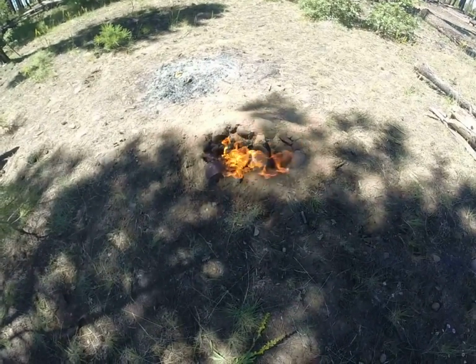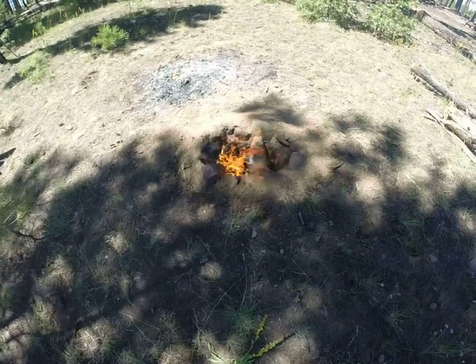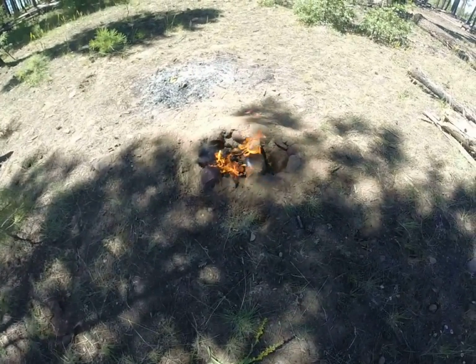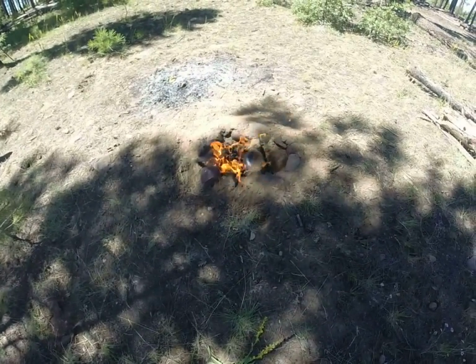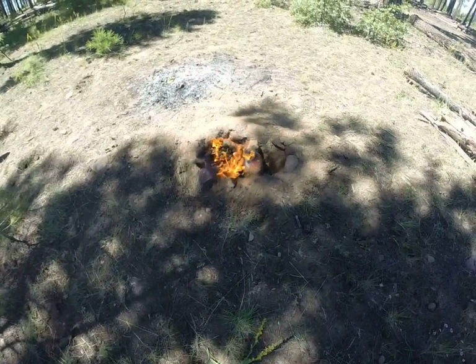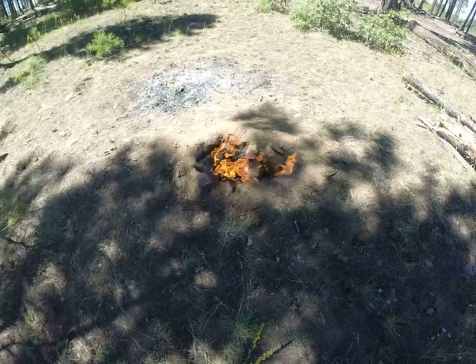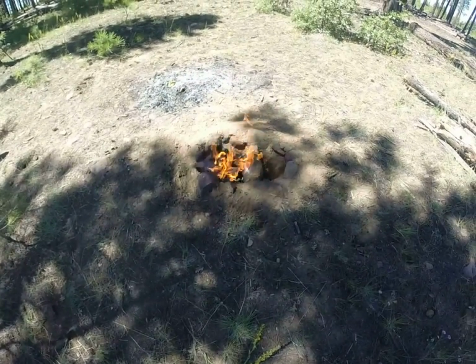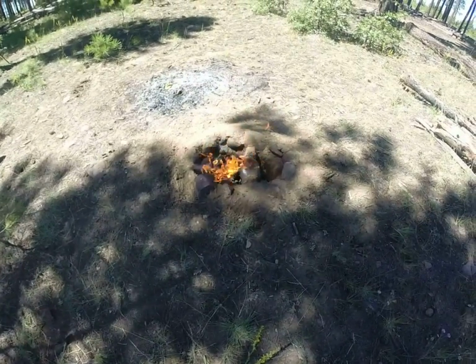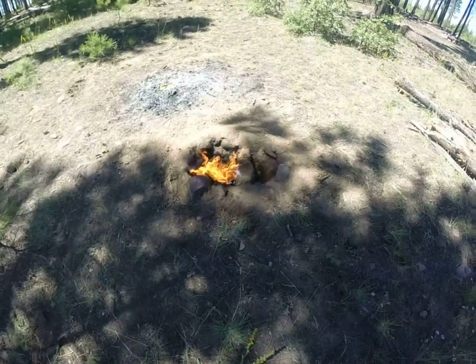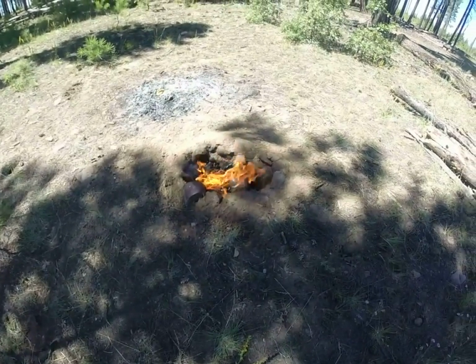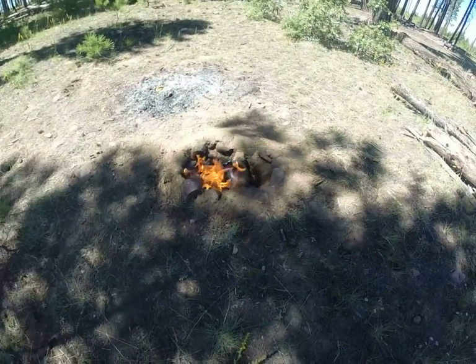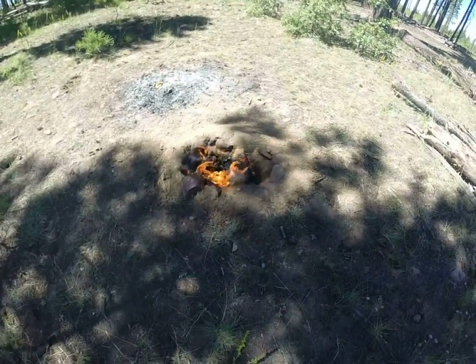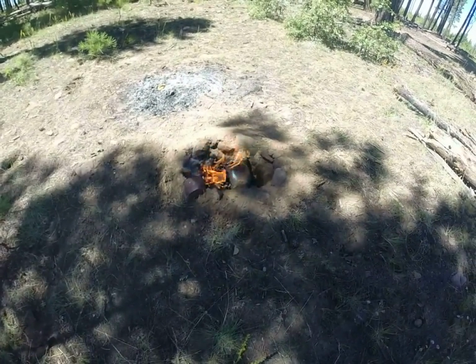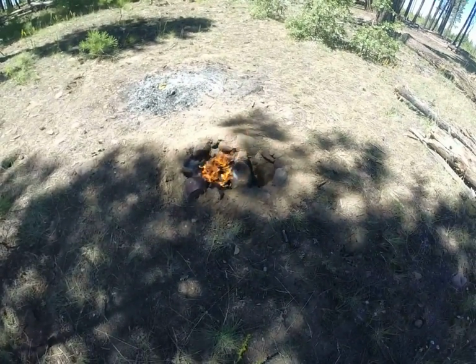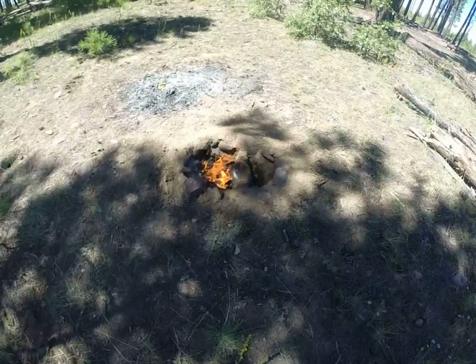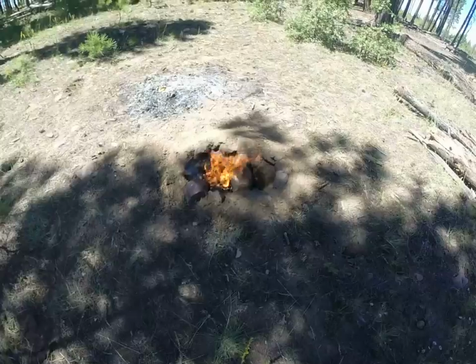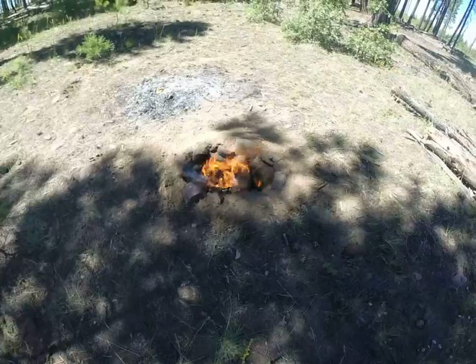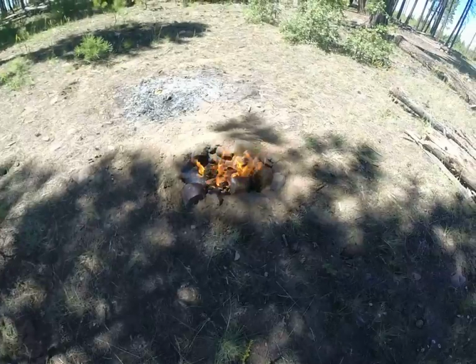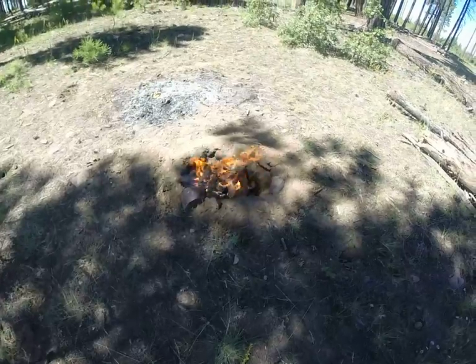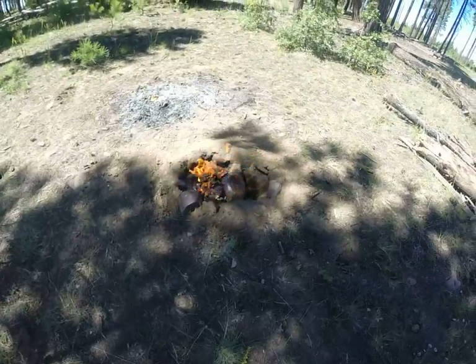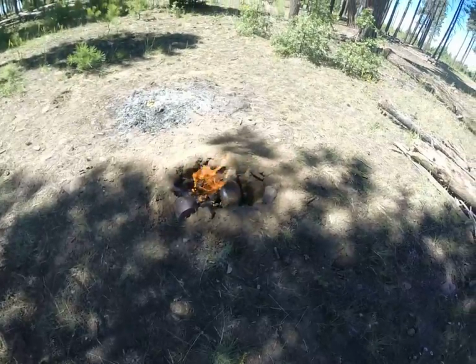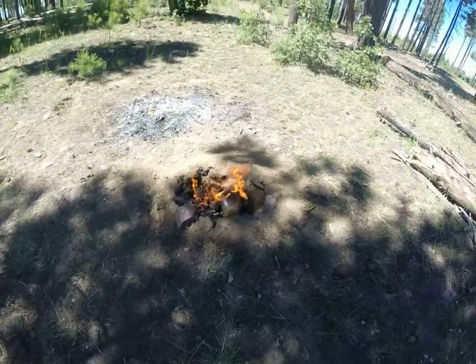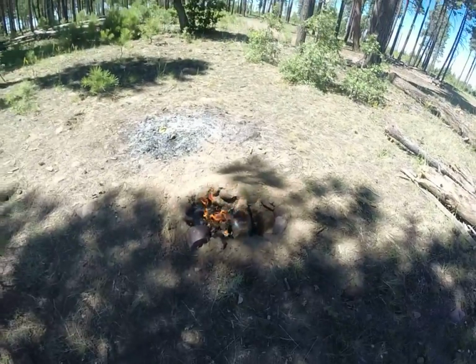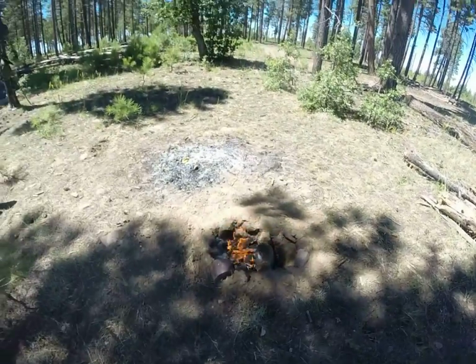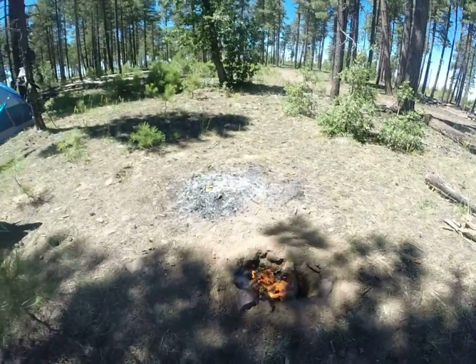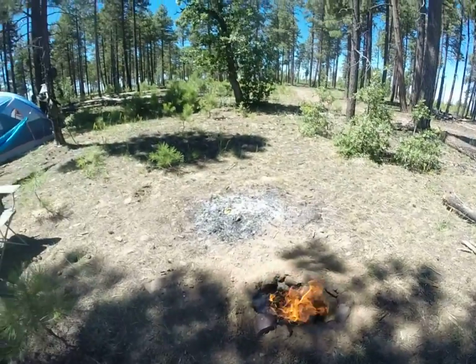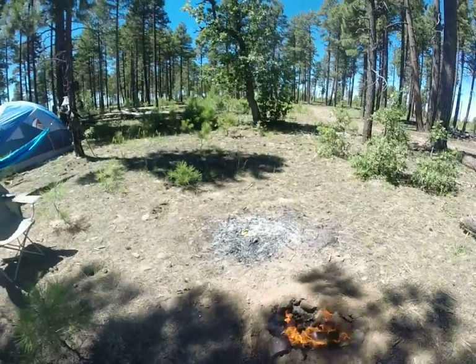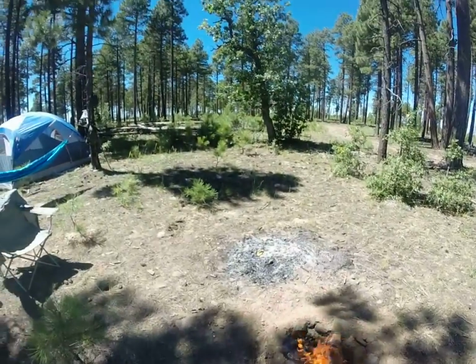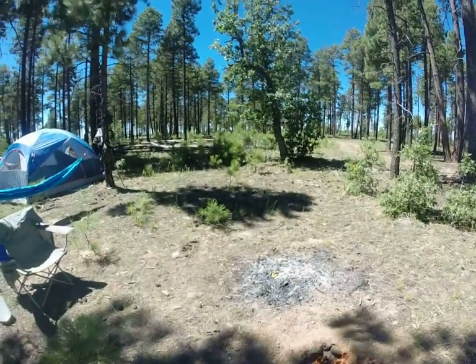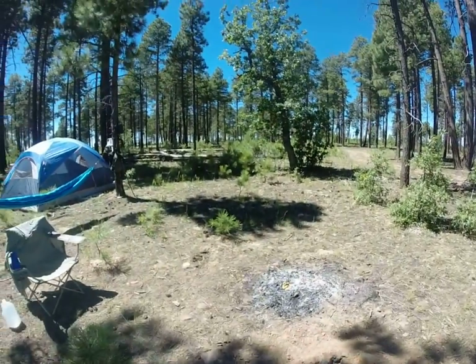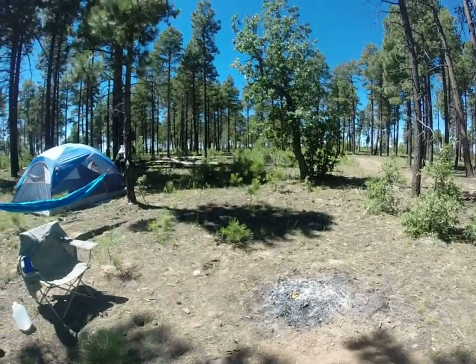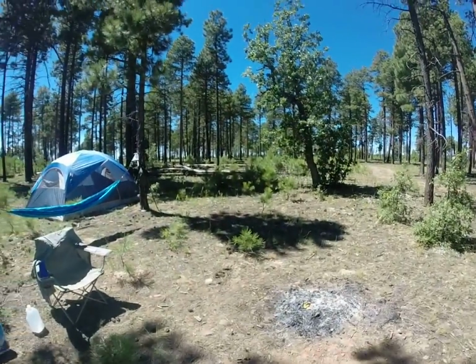What's up YouTube? We're out here at Black Canyon Lake in Northern Arizona. This is my camp.